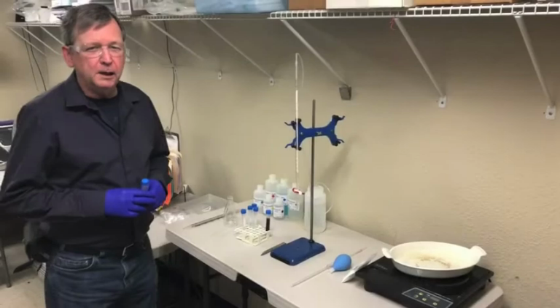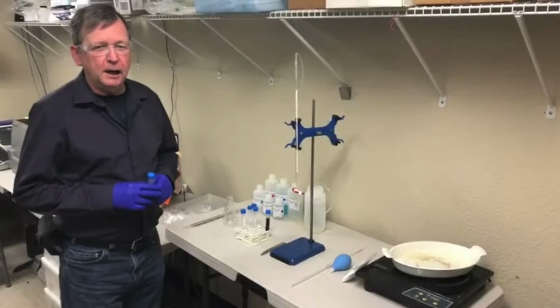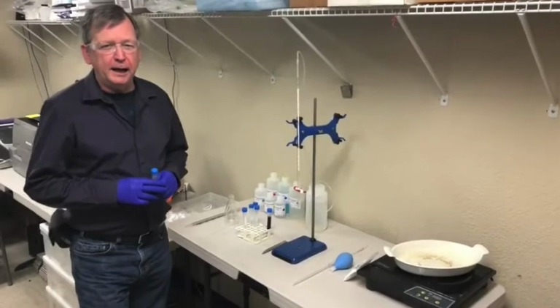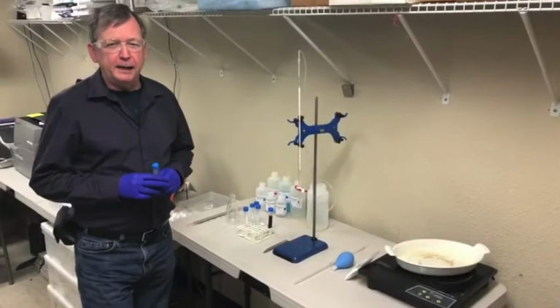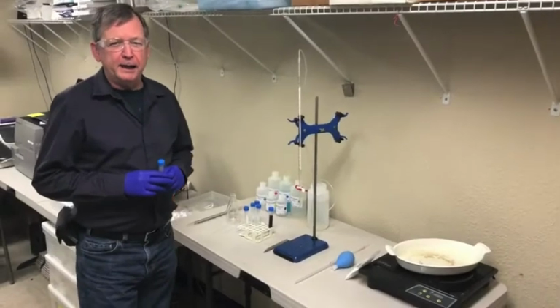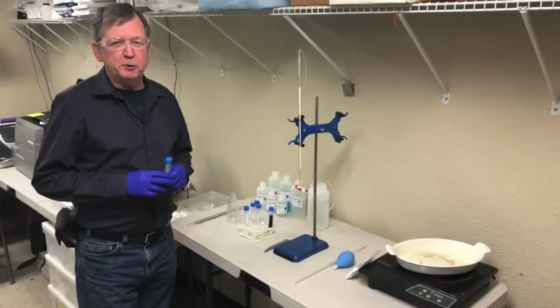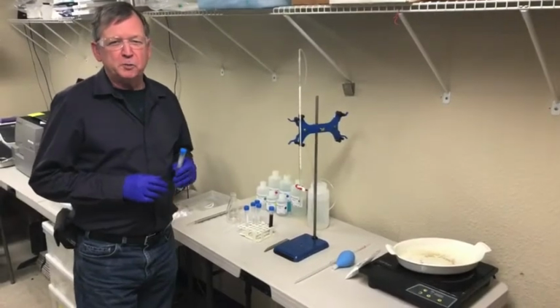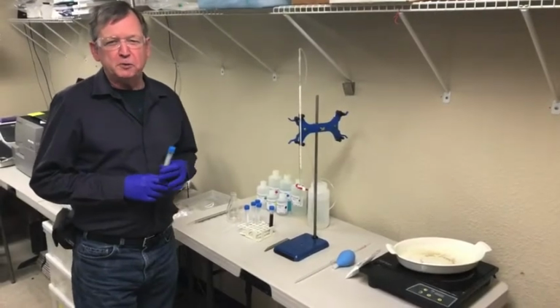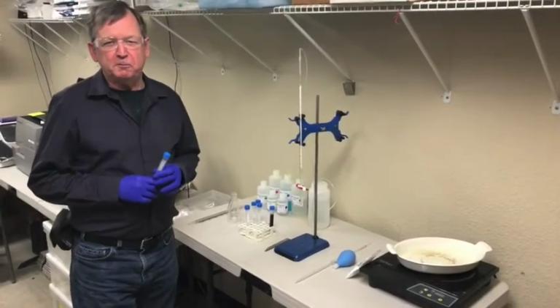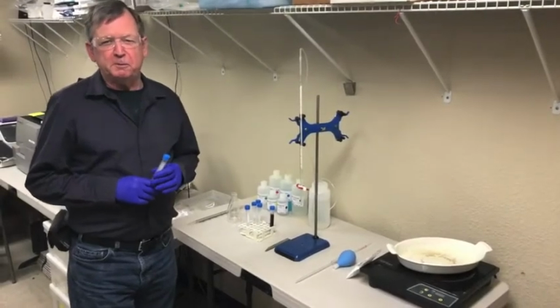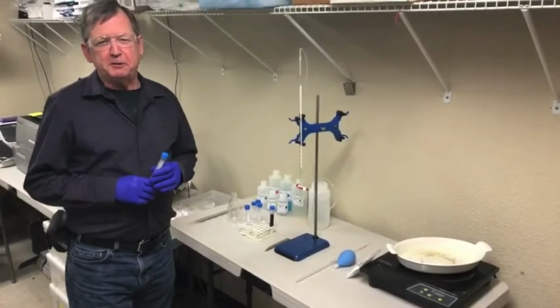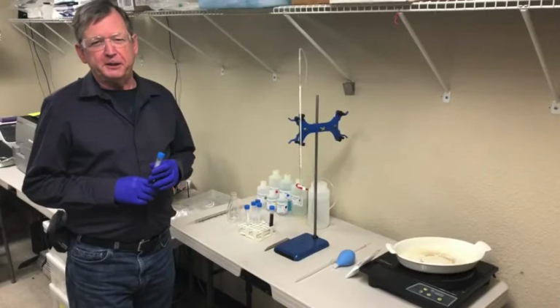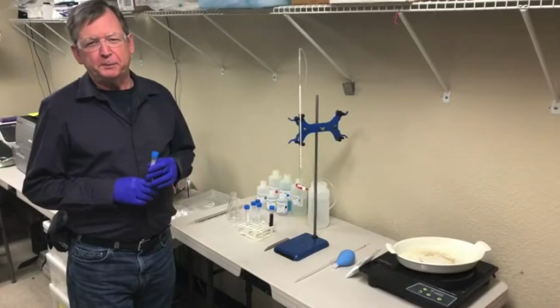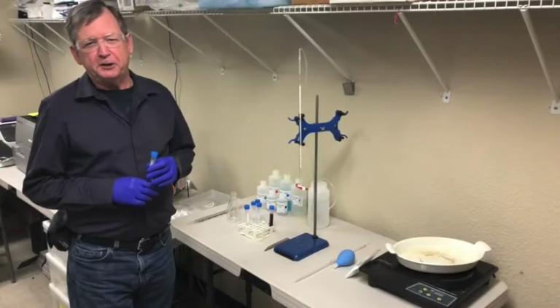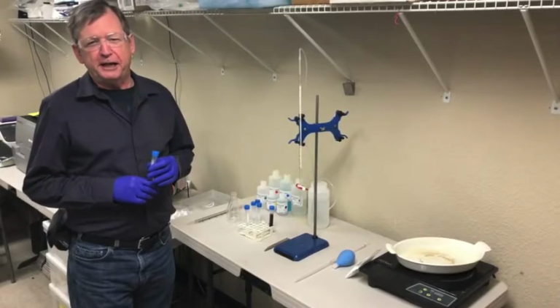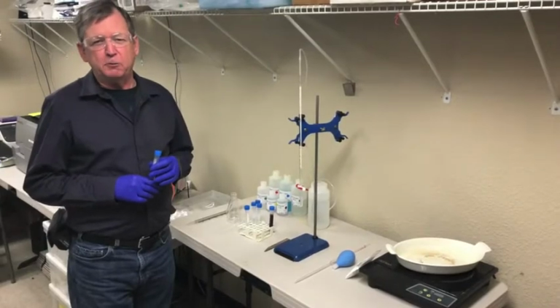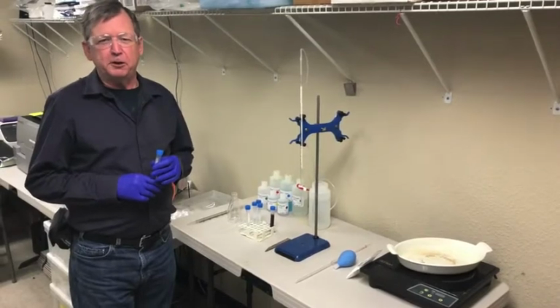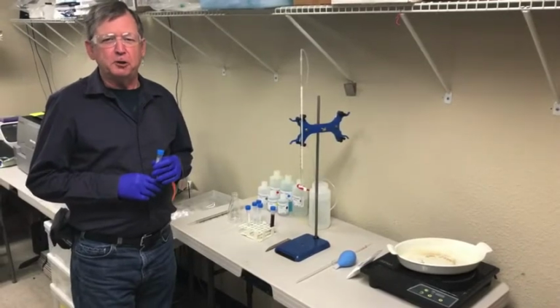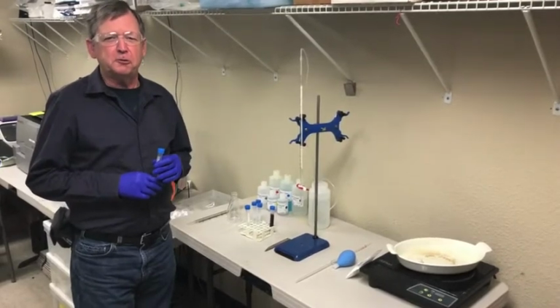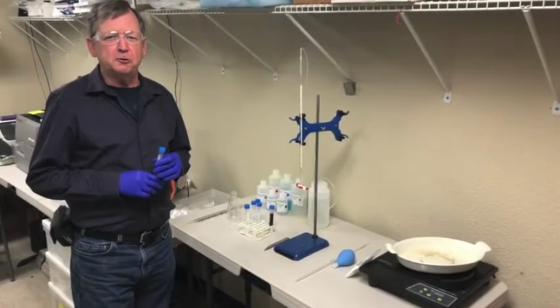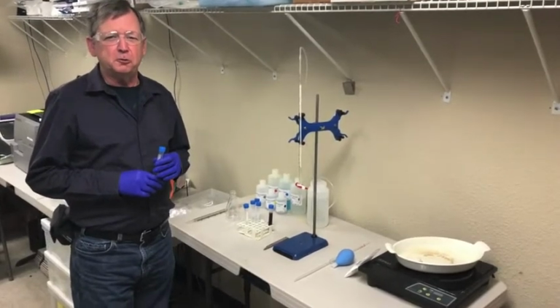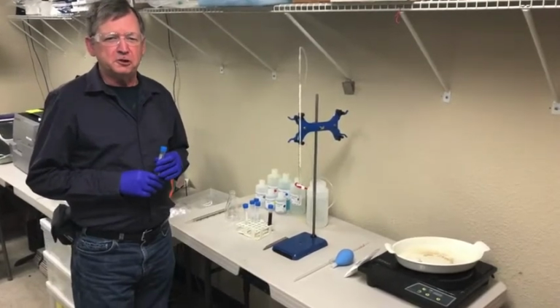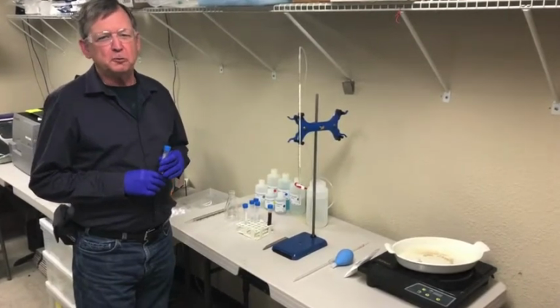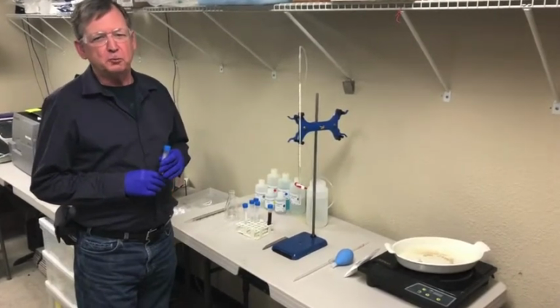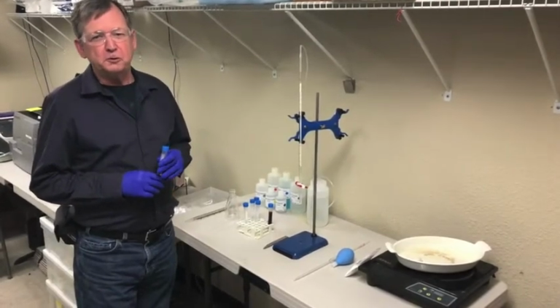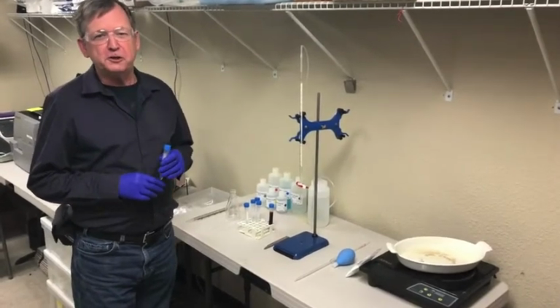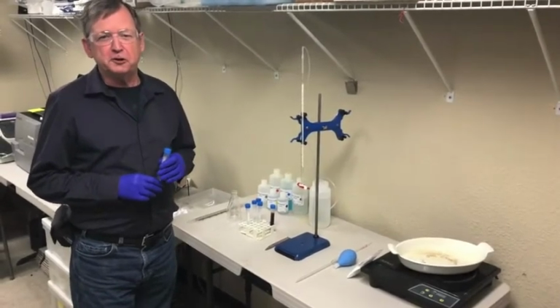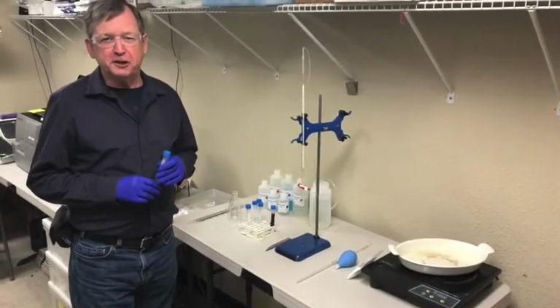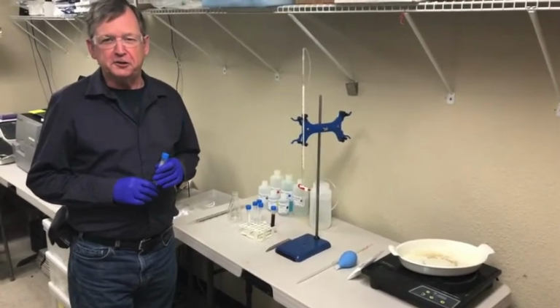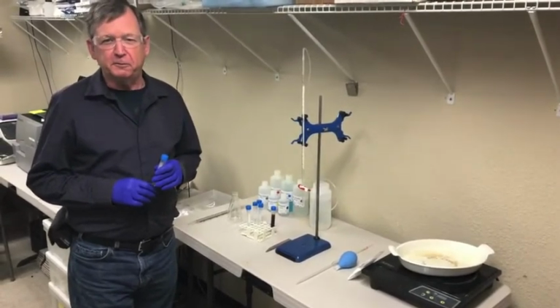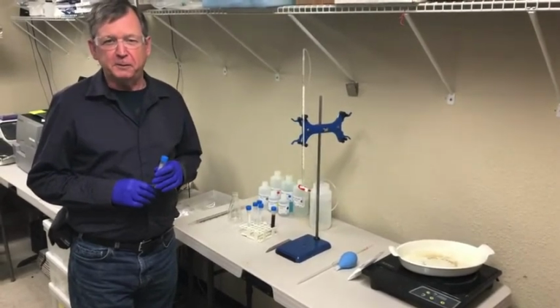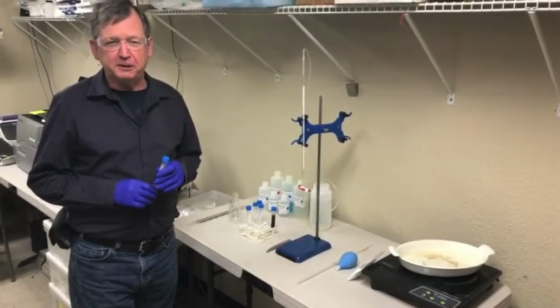Hi, I'm Rich Portzman with Vinmetrica. Today we're going to go through the new residual reducing sugar test from Vinmetrica.